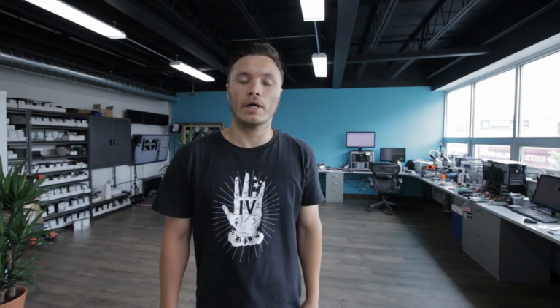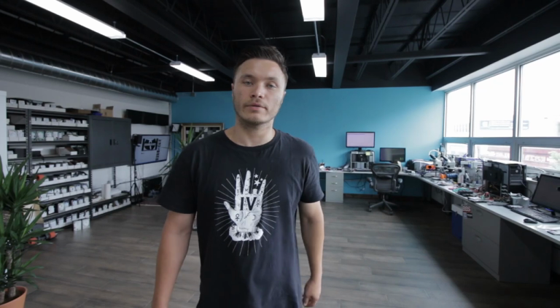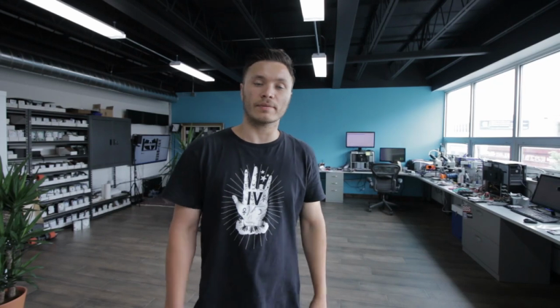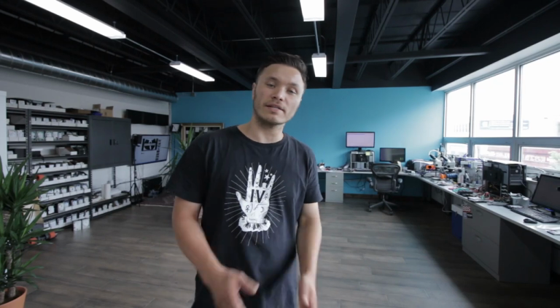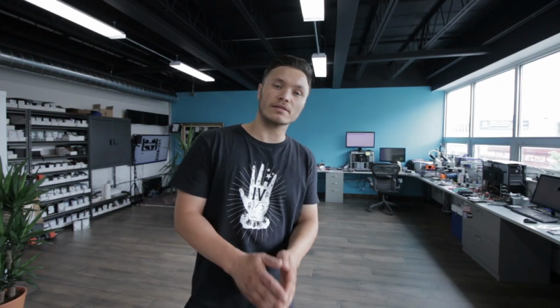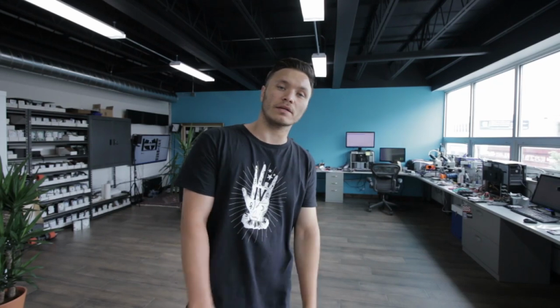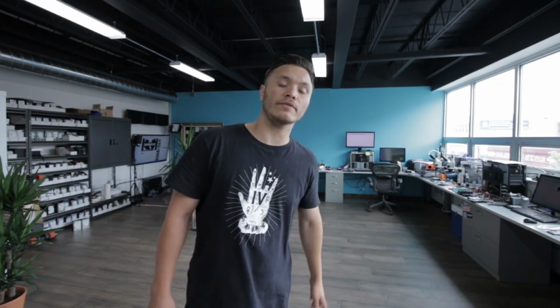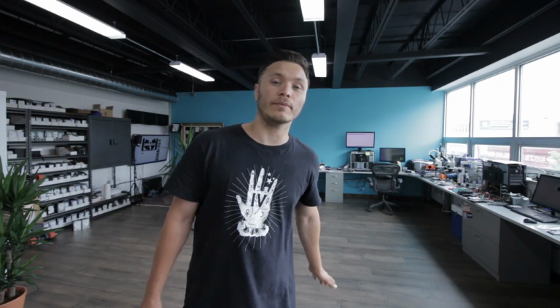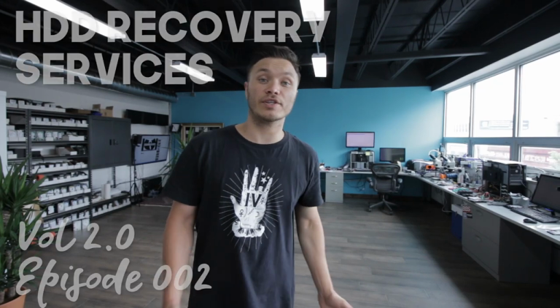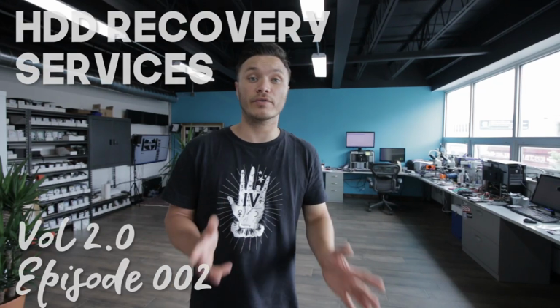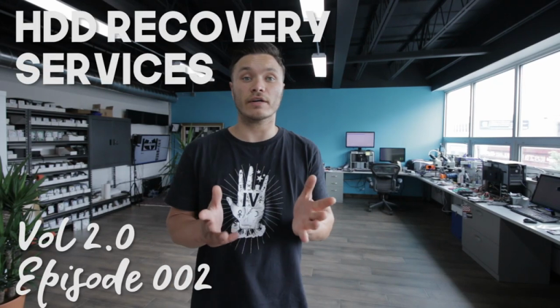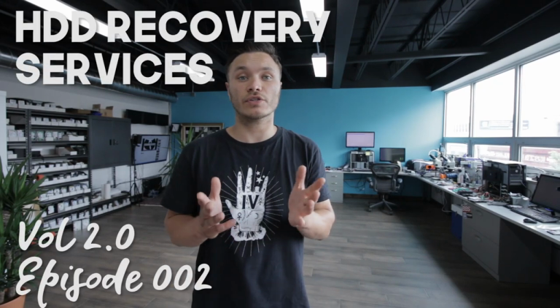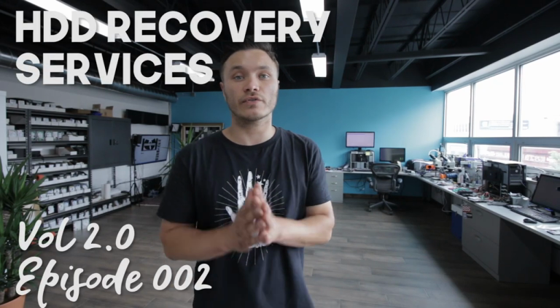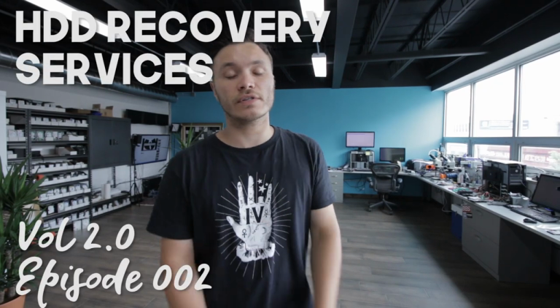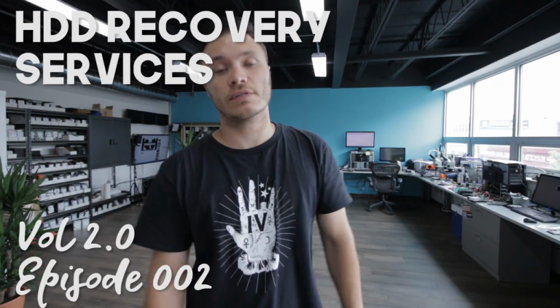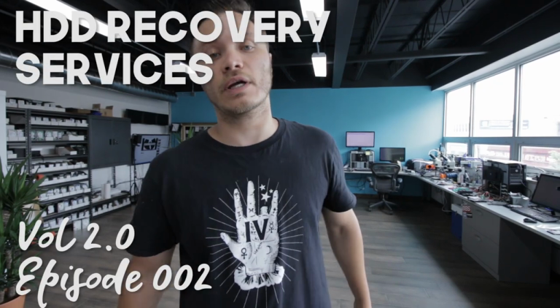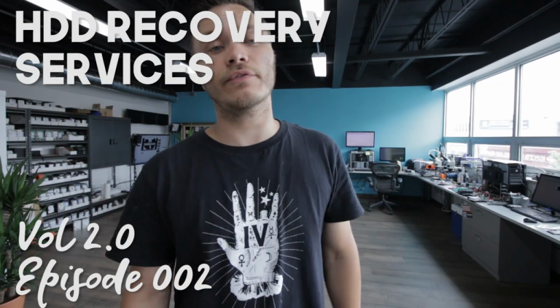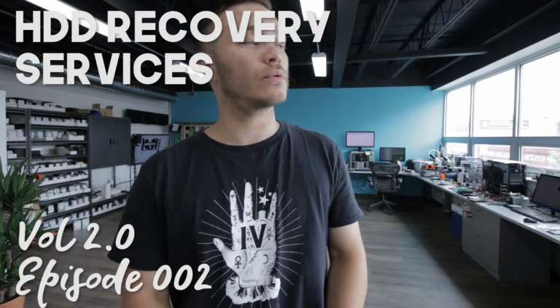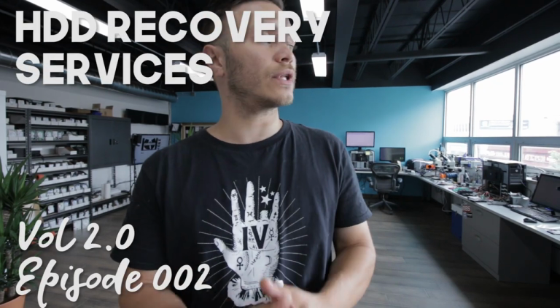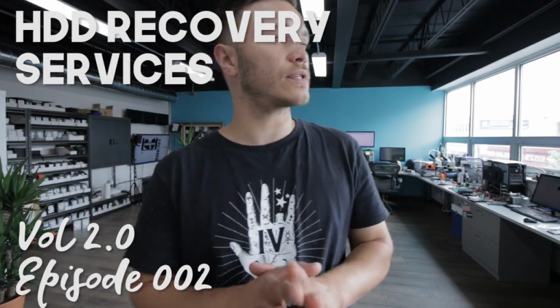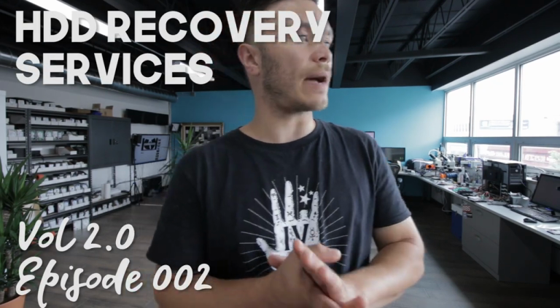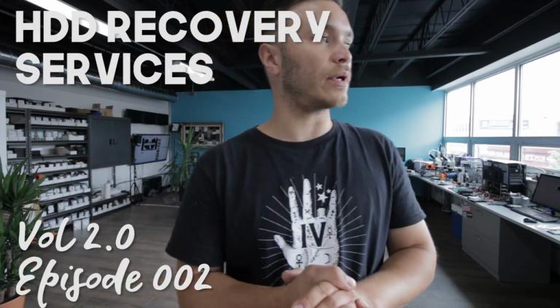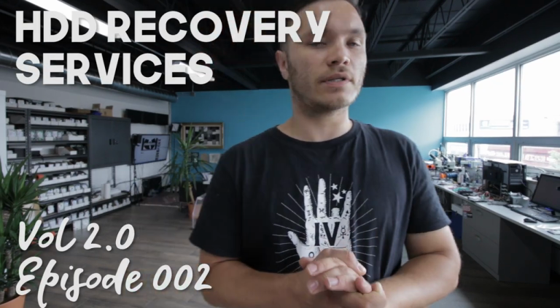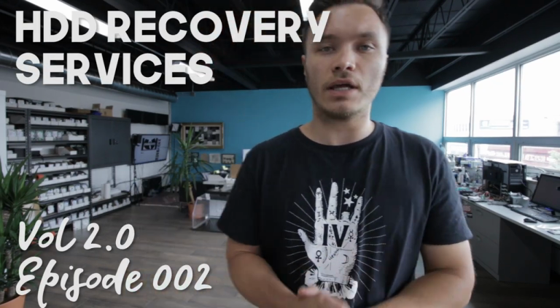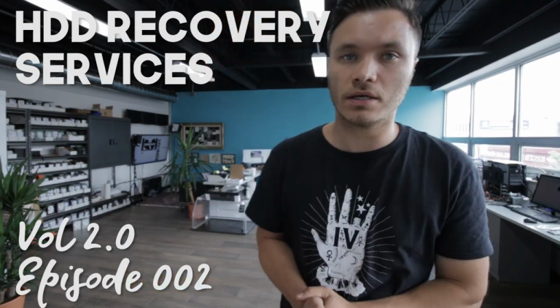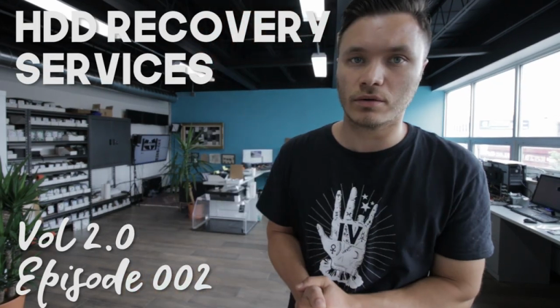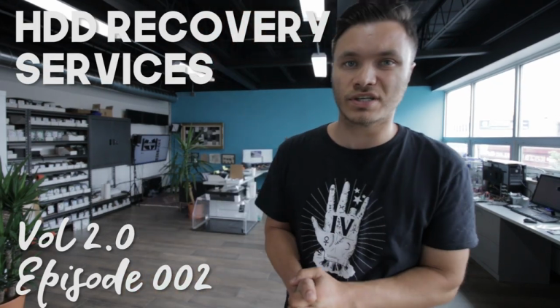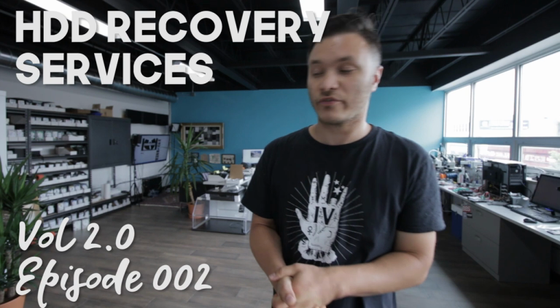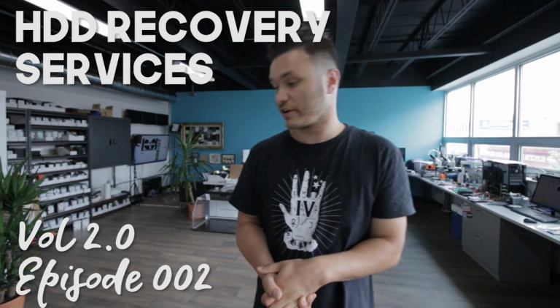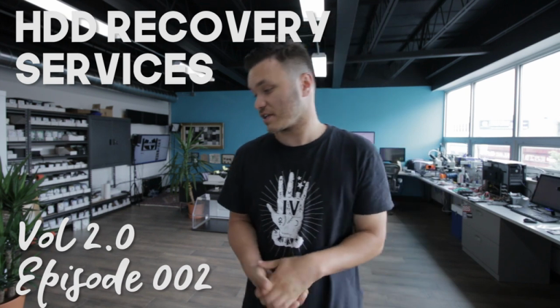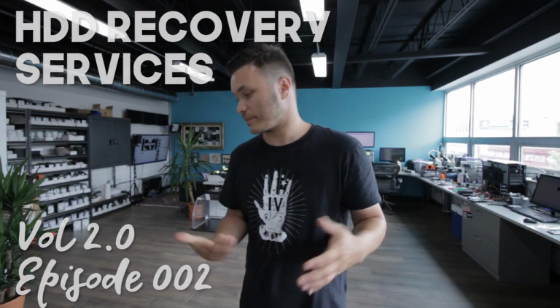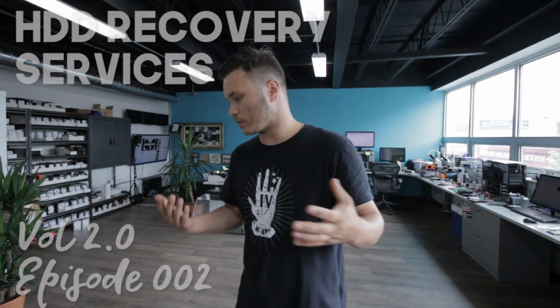Hey, what's up guys, this is Erkin from HDD Recovery Services. We've got a few things happening today which I'm very excited about.